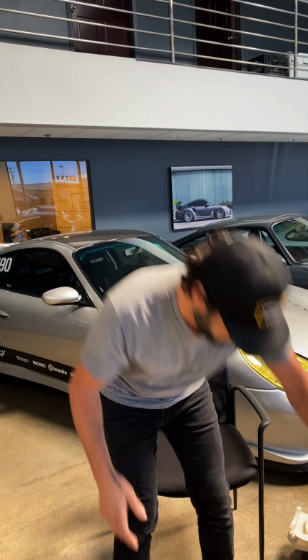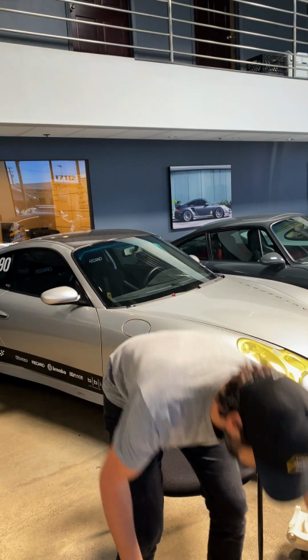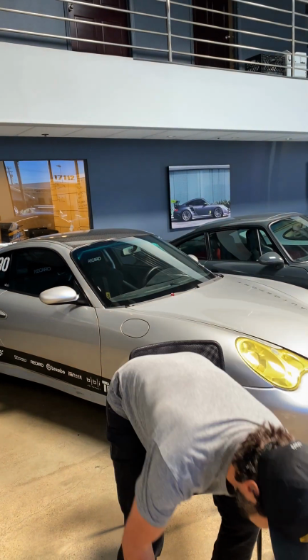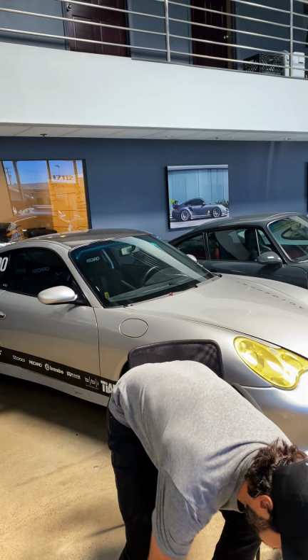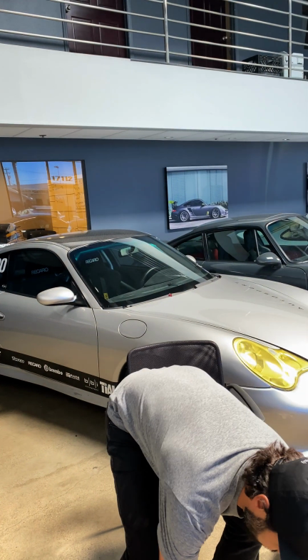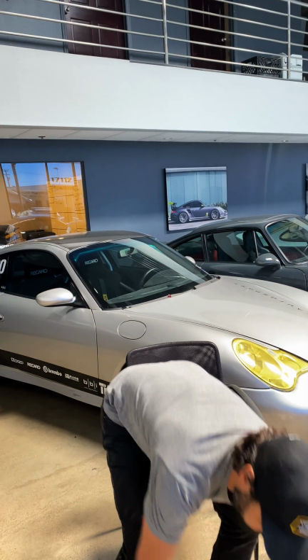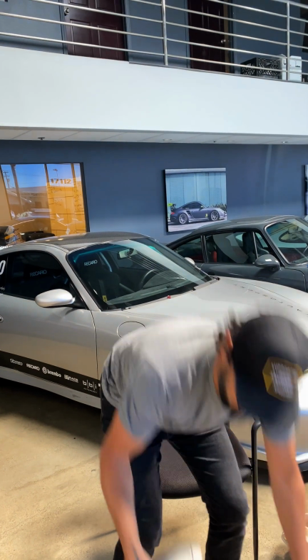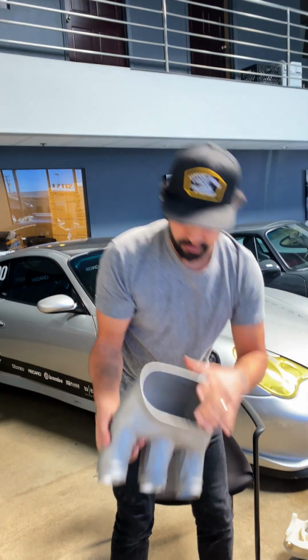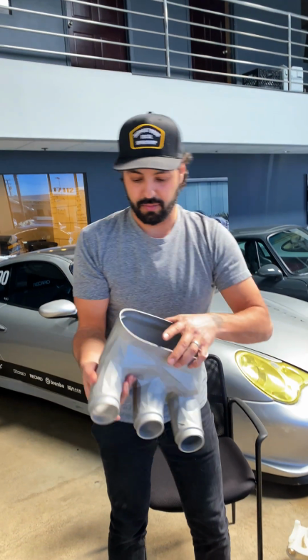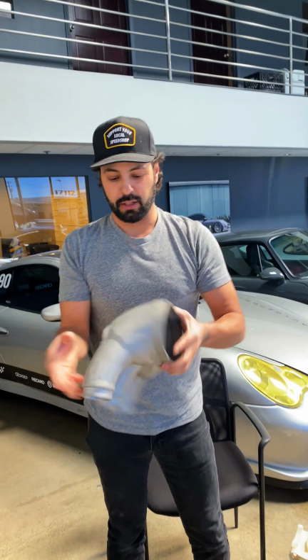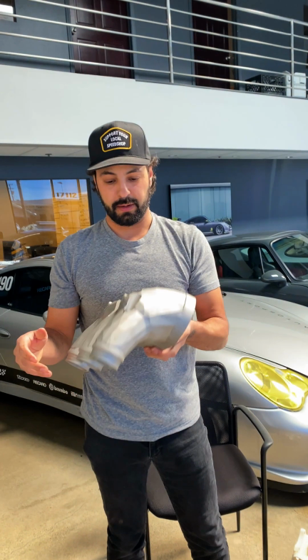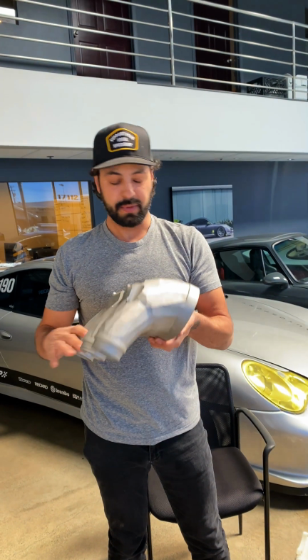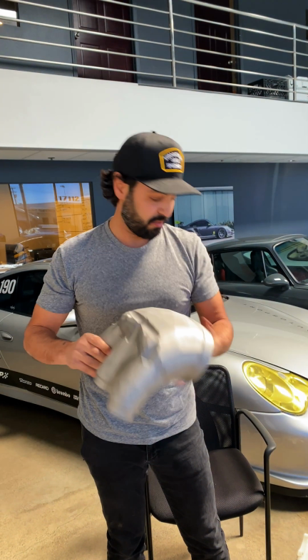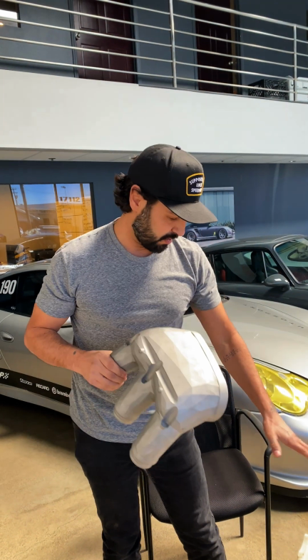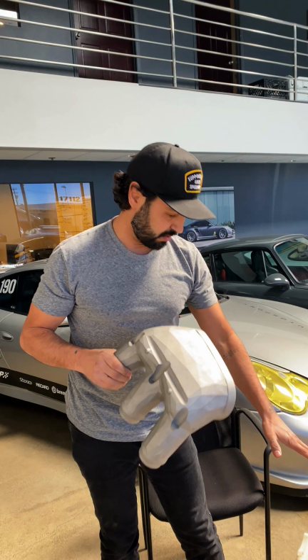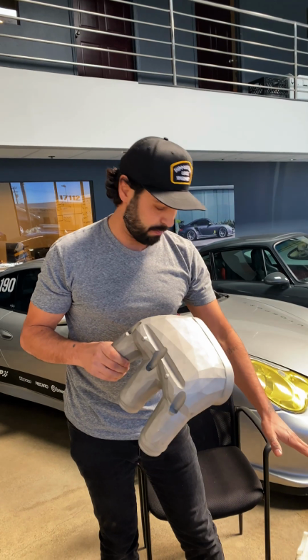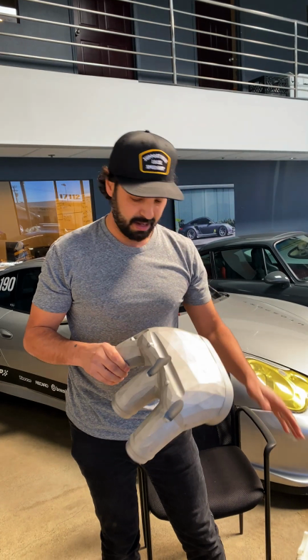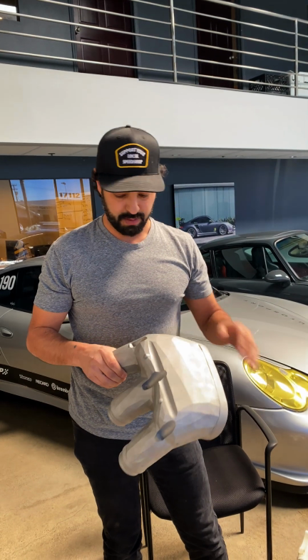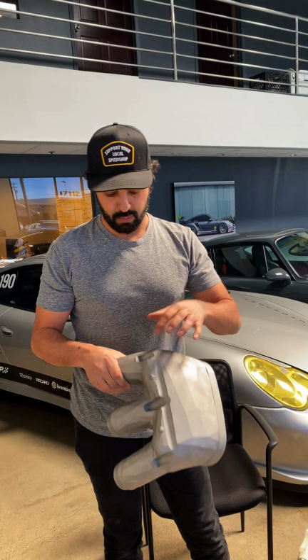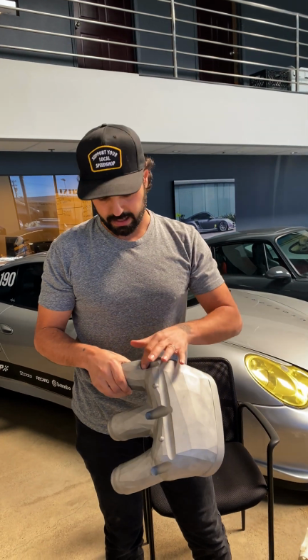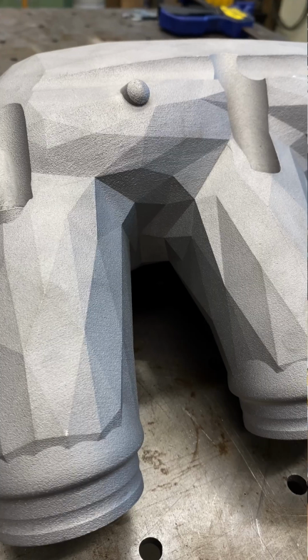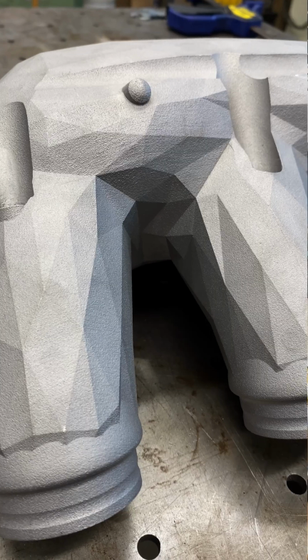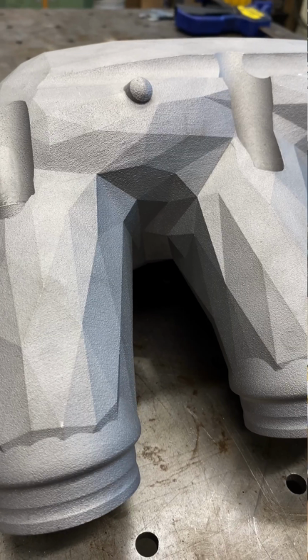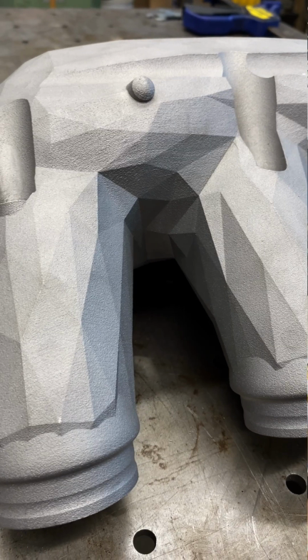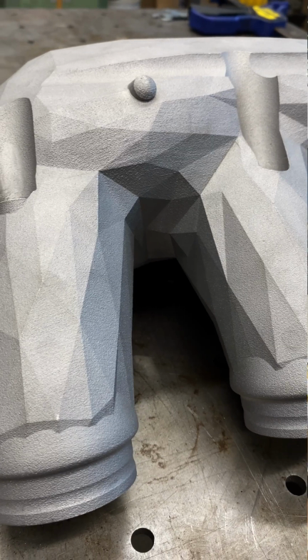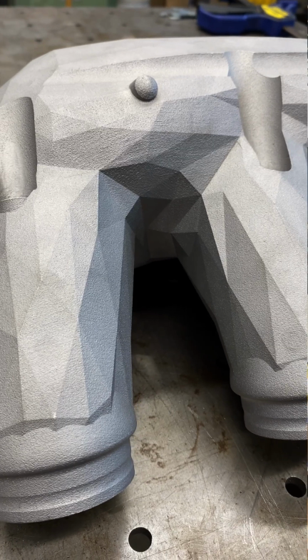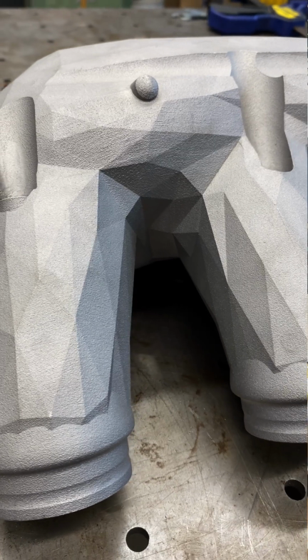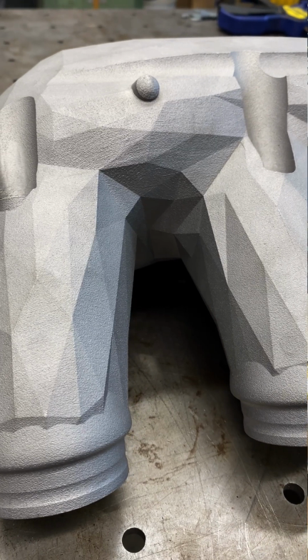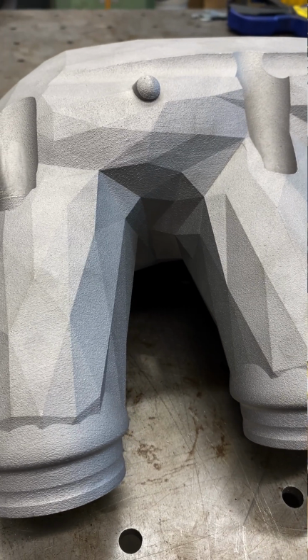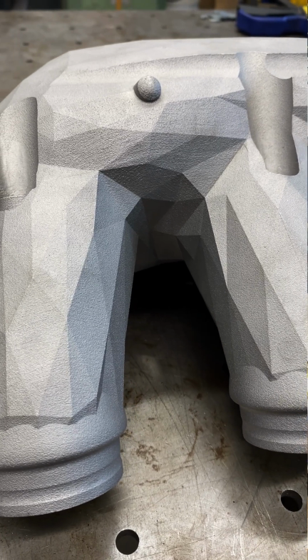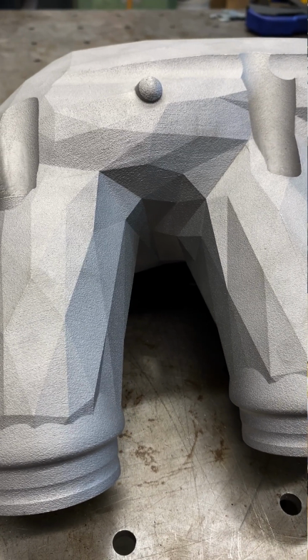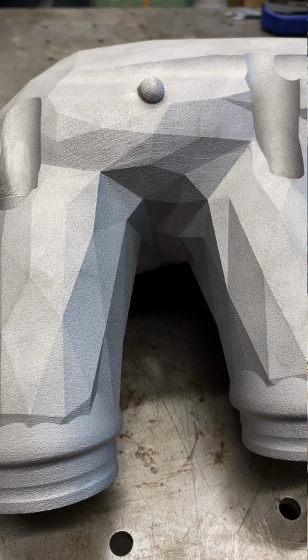Then you go to the metal side. This is aluminum — this is essentially that piece, but we added an injector bung so we can have secondary injectors on a turbo car.